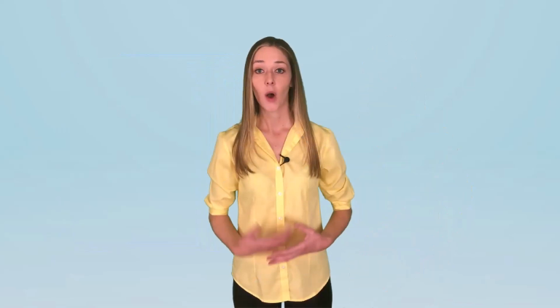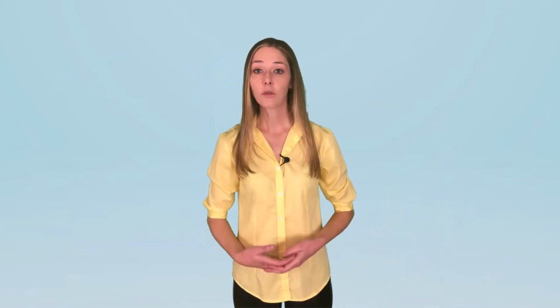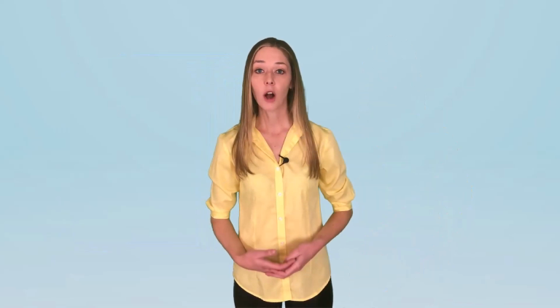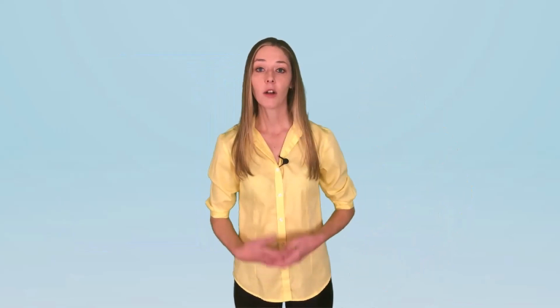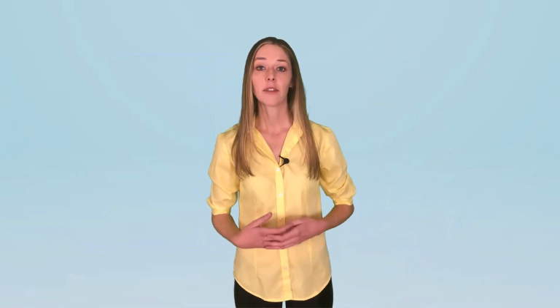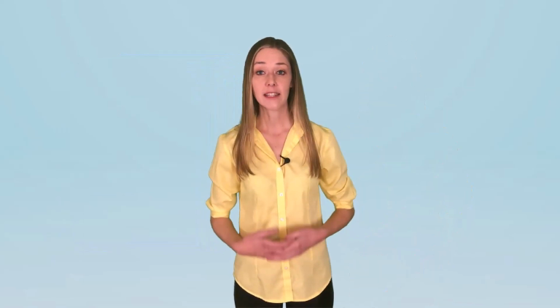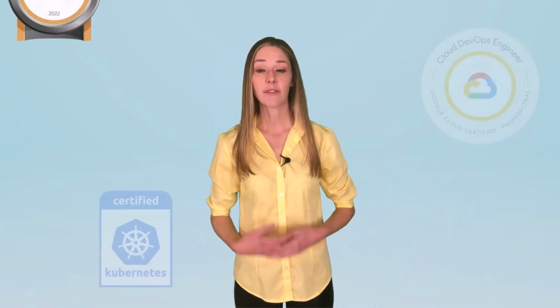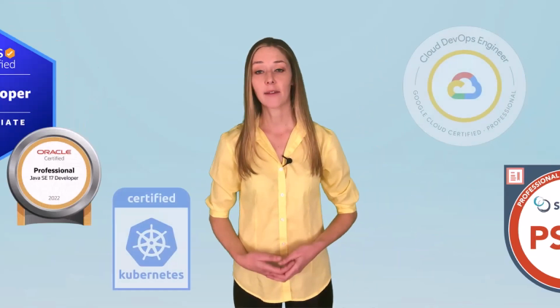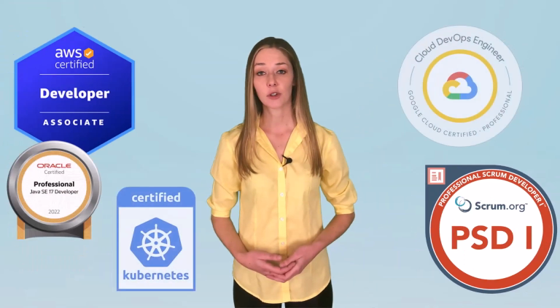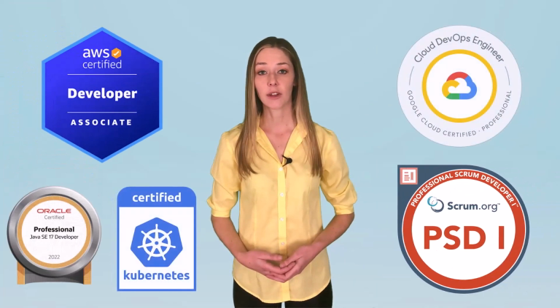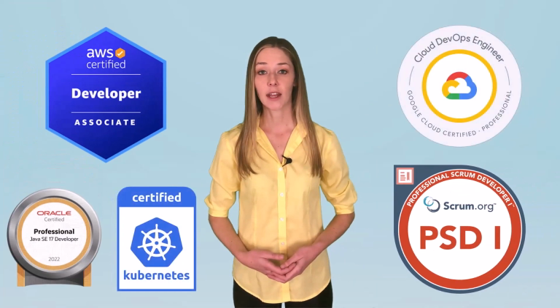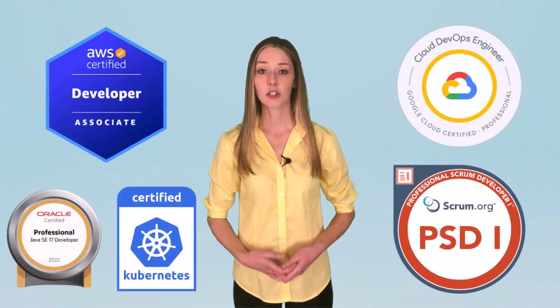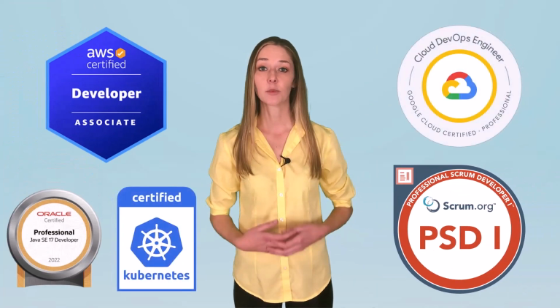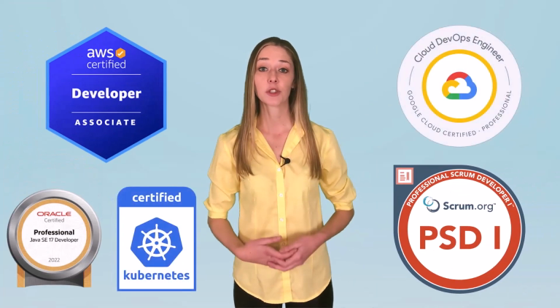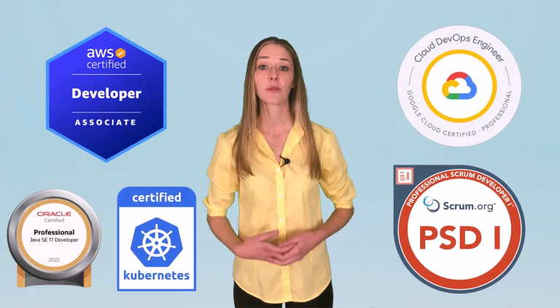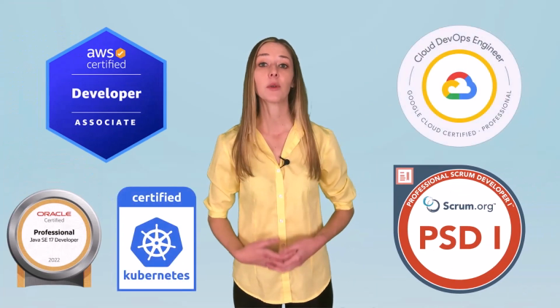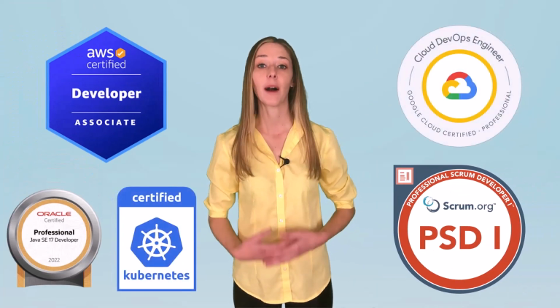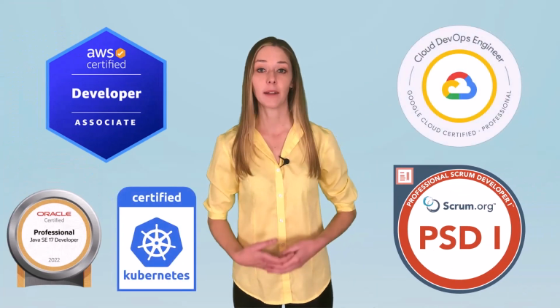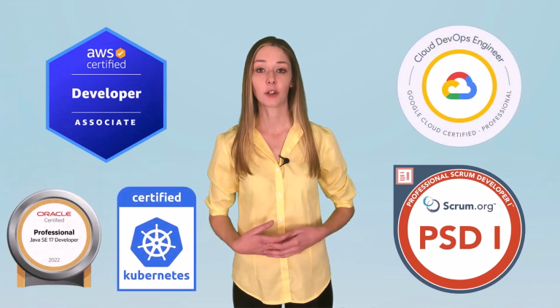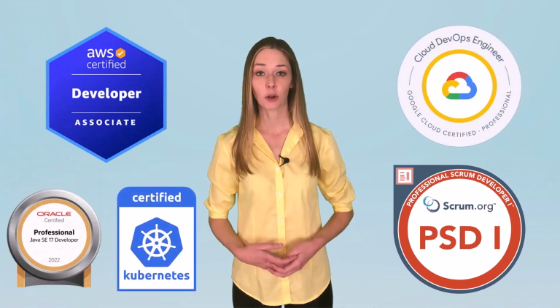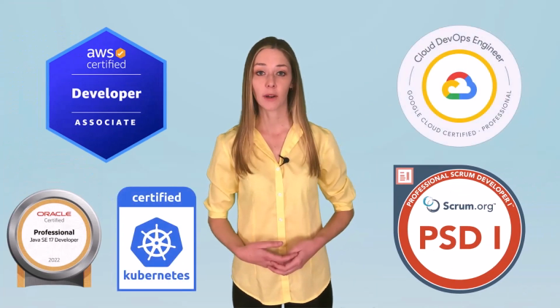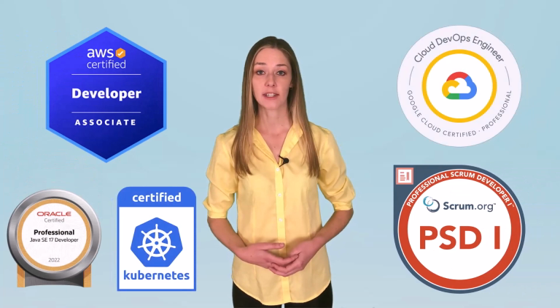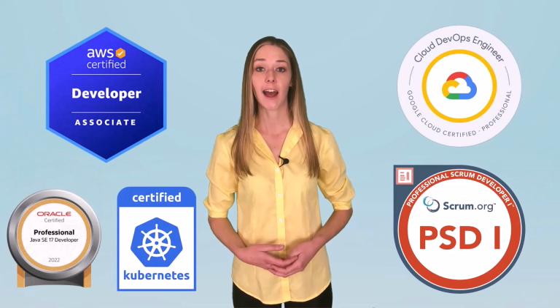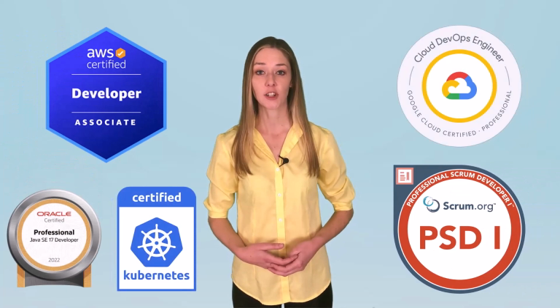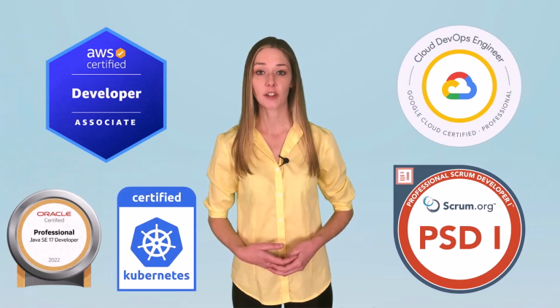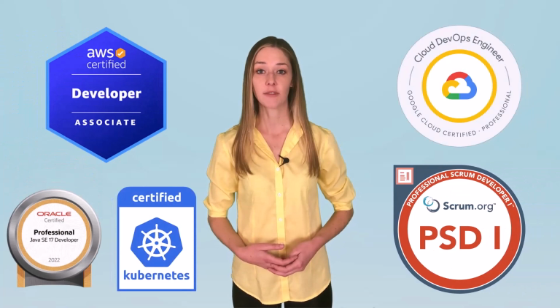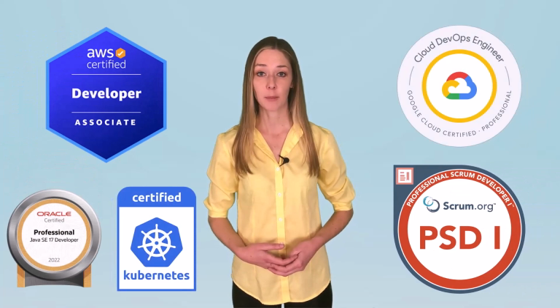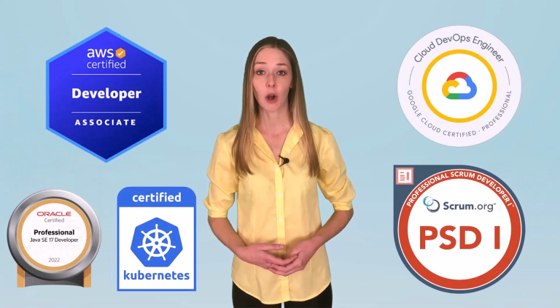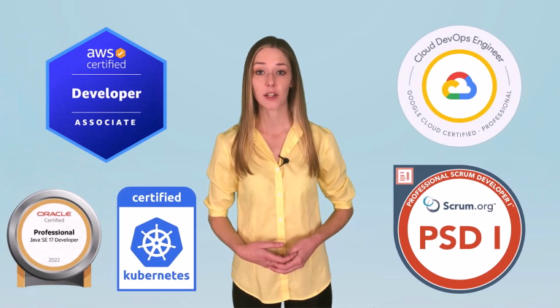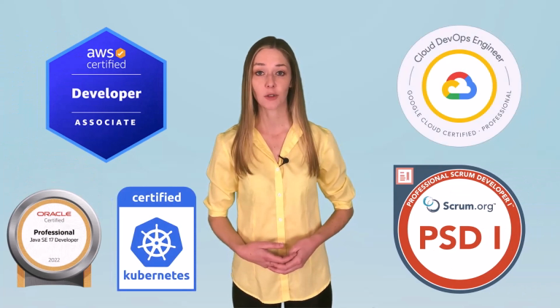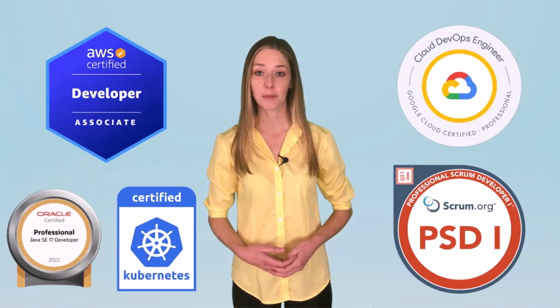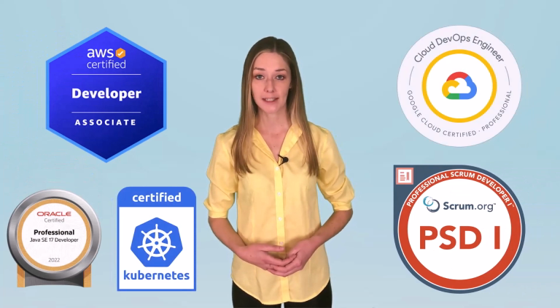Overall, these five certifications will serve you well in your career as an Agile developer on a Scrum team.